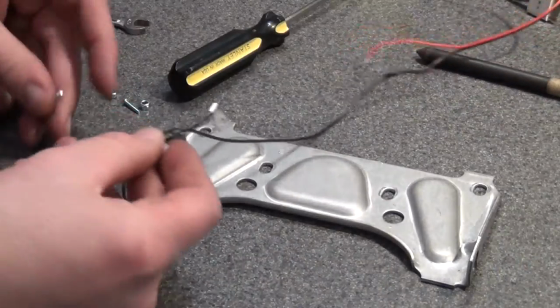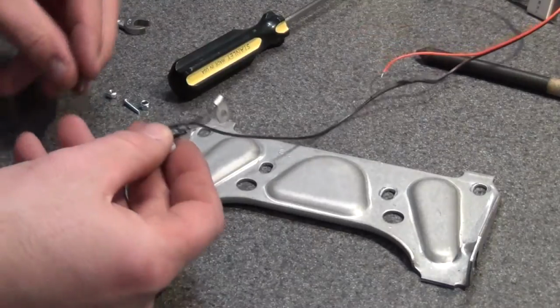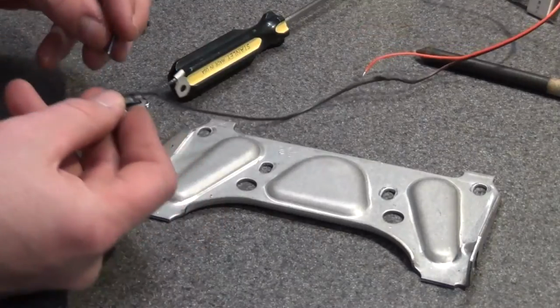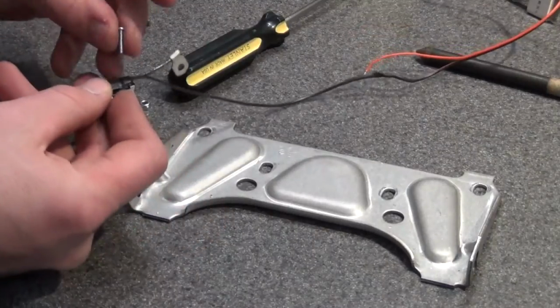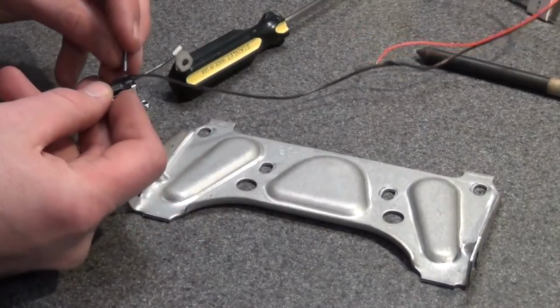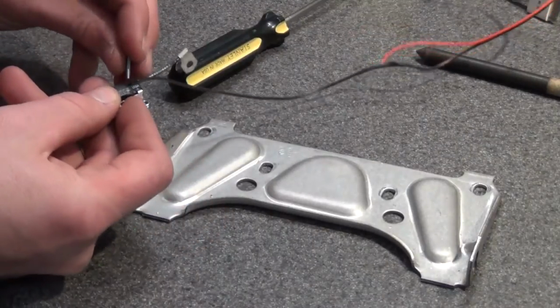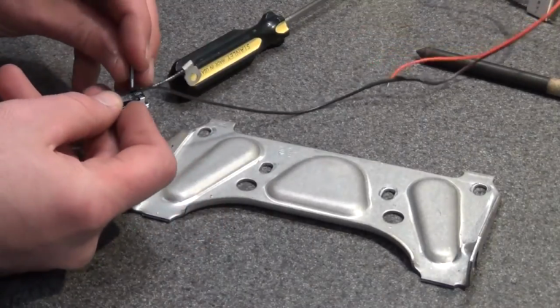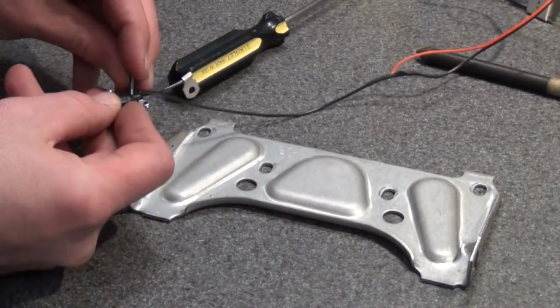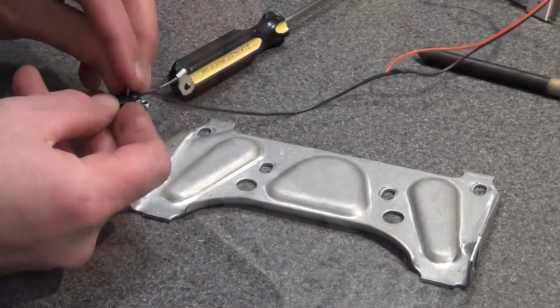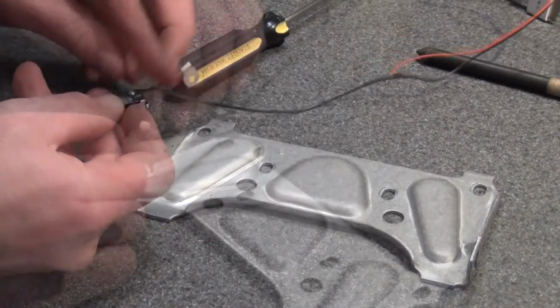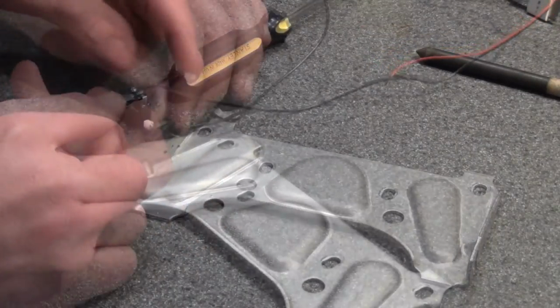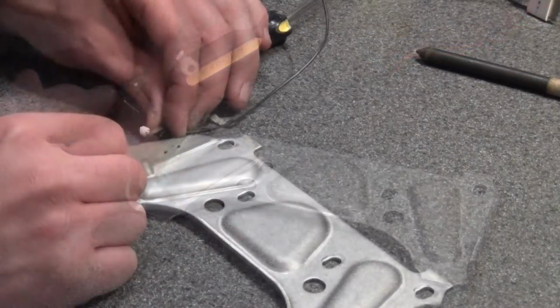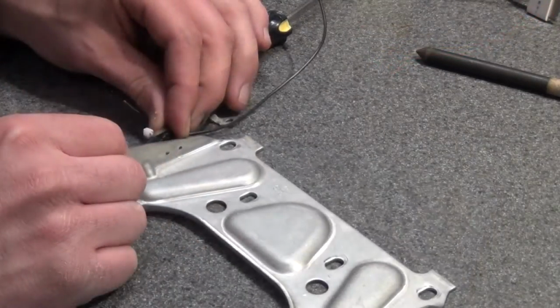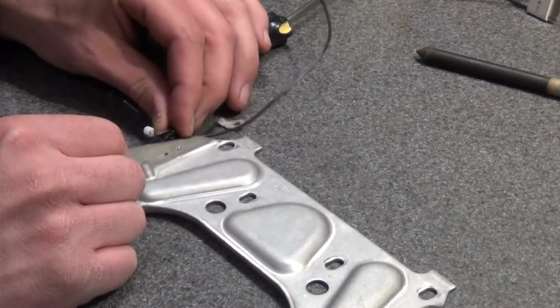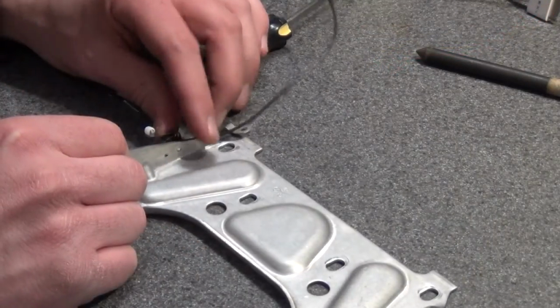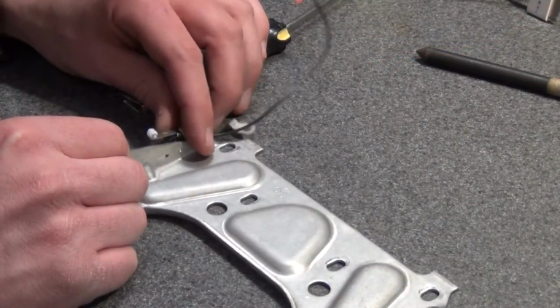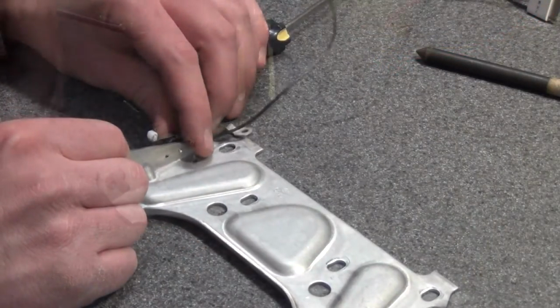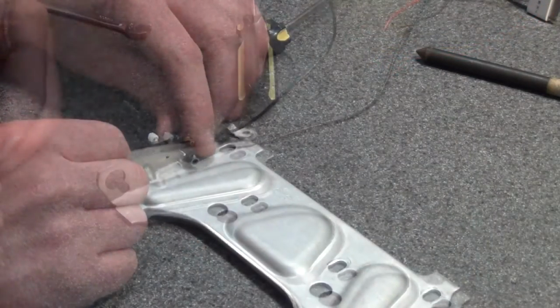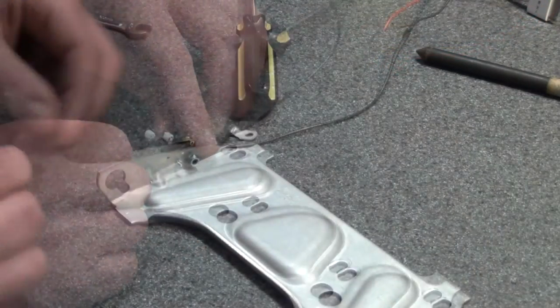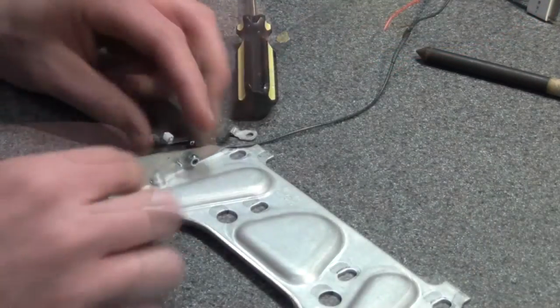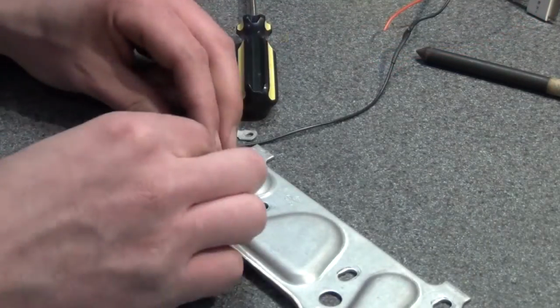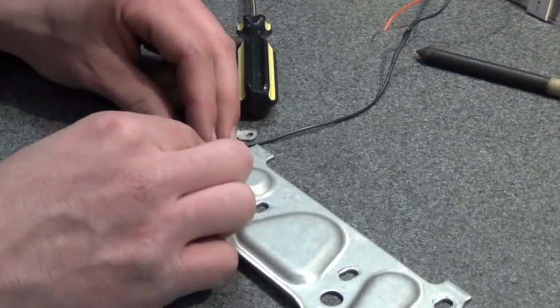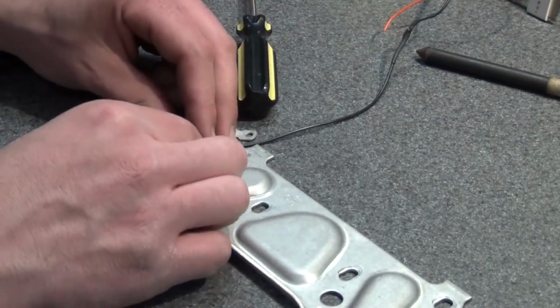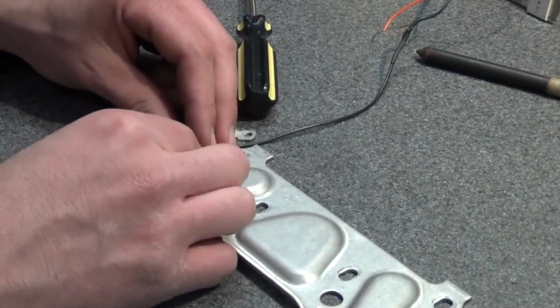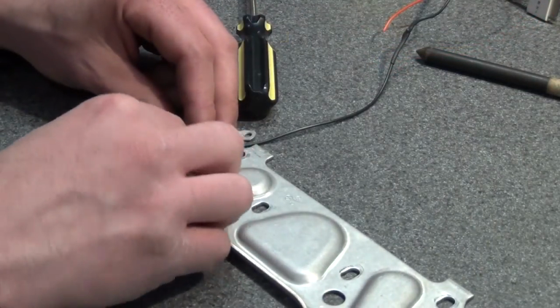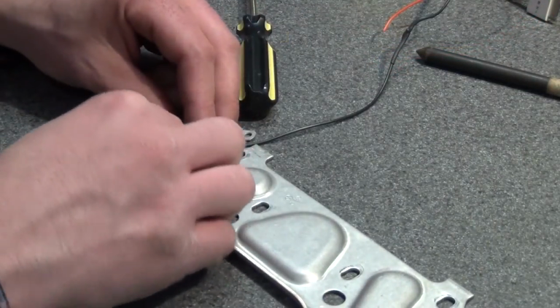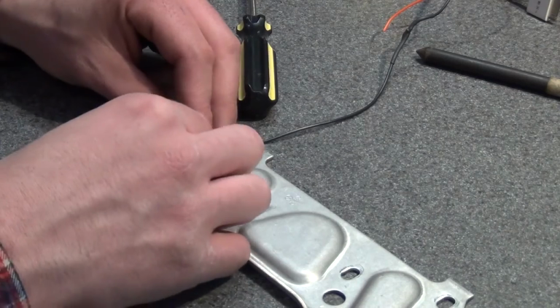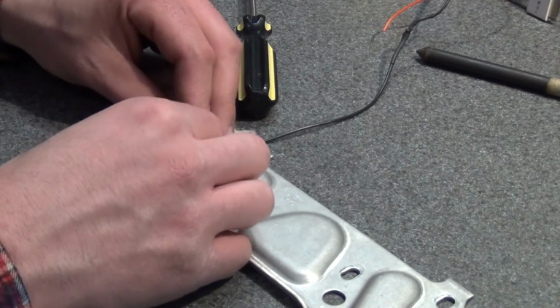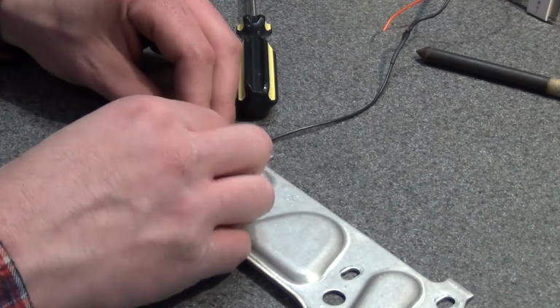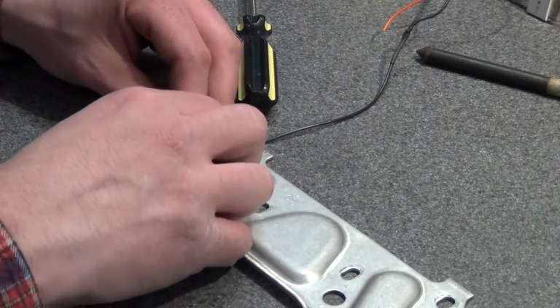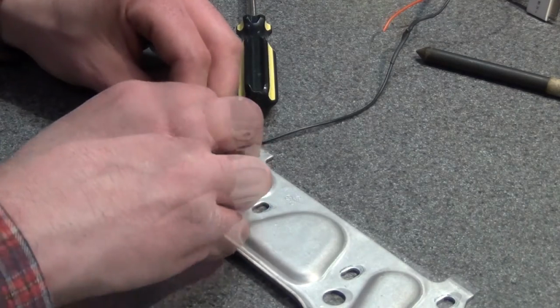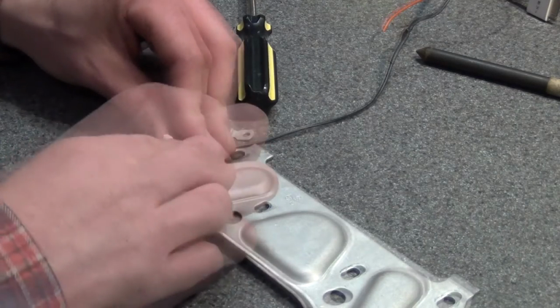Mount the switch with the provided hardware with the actuator arm facing away from the plate back and the white roller cam down.